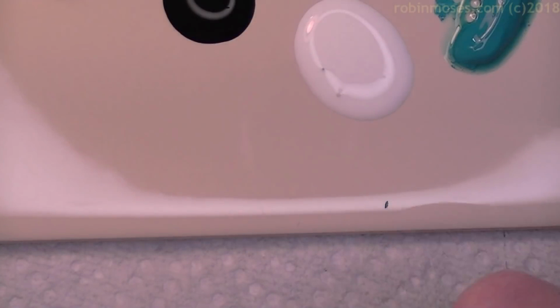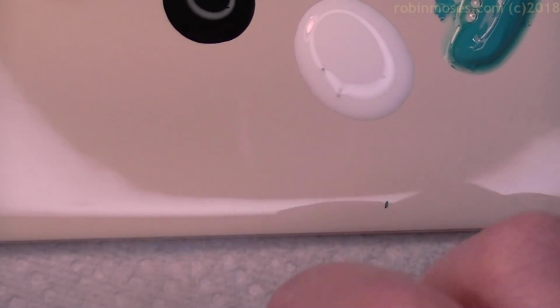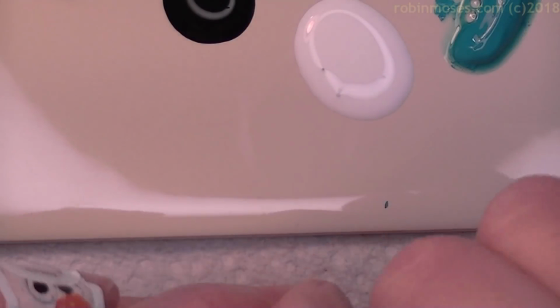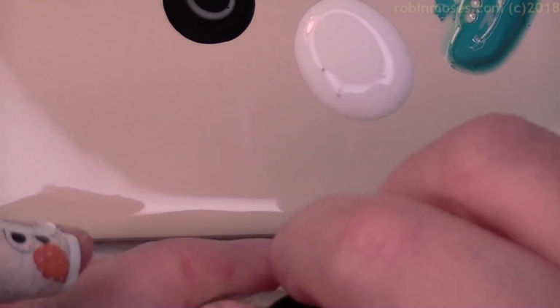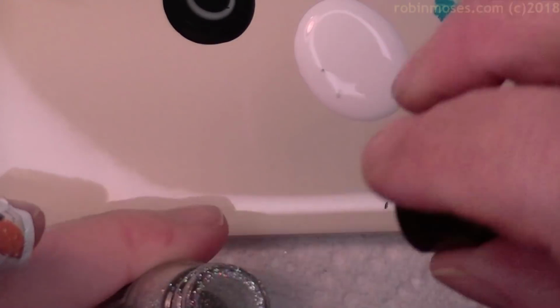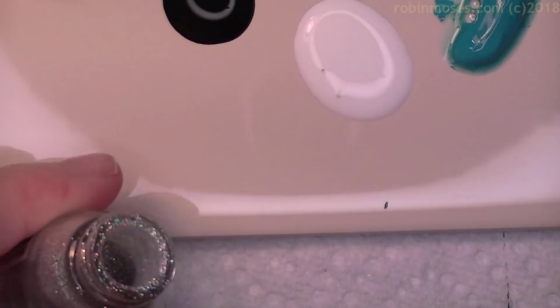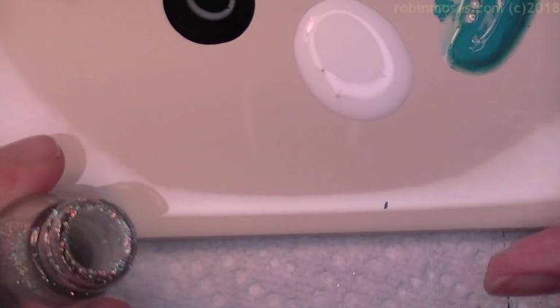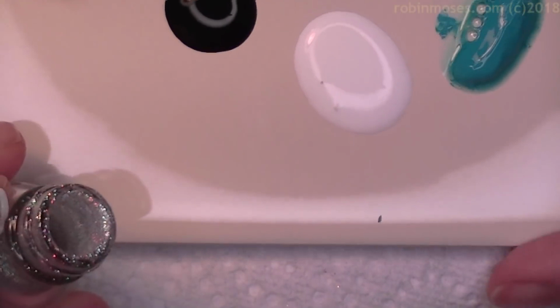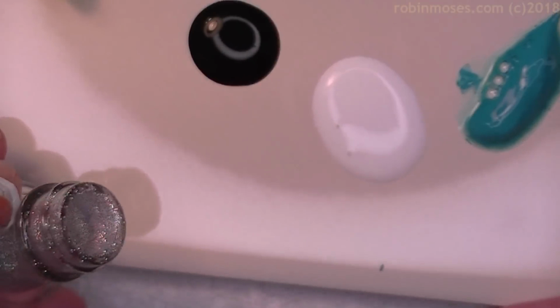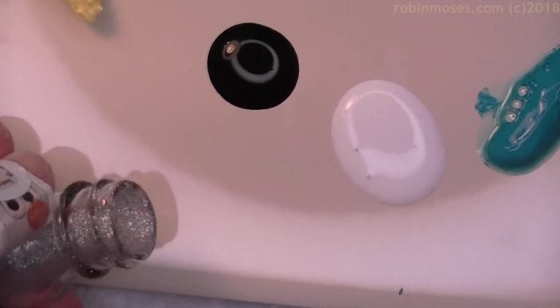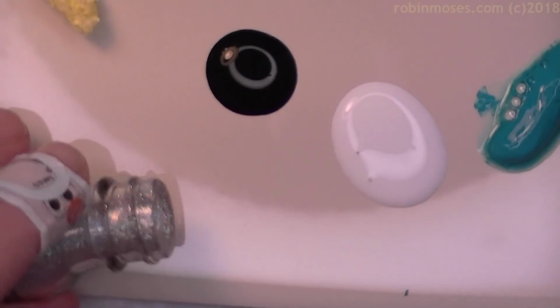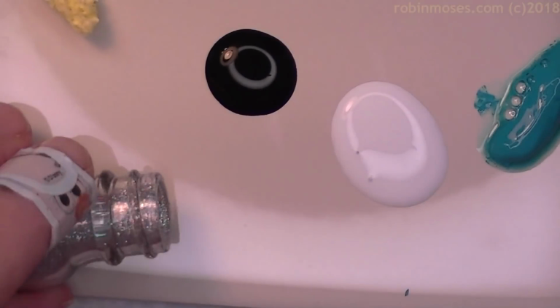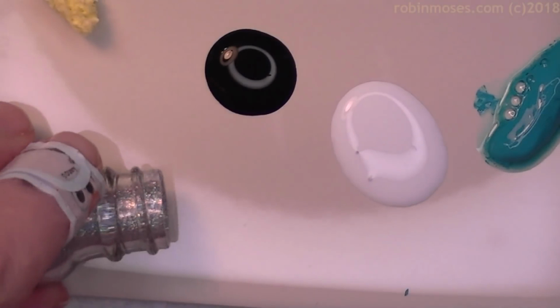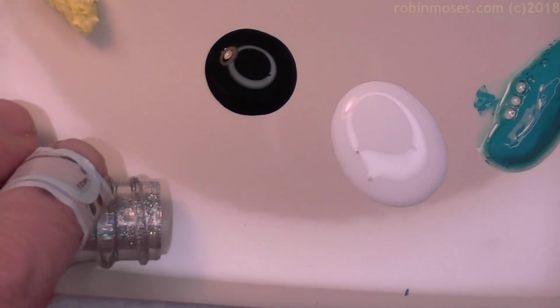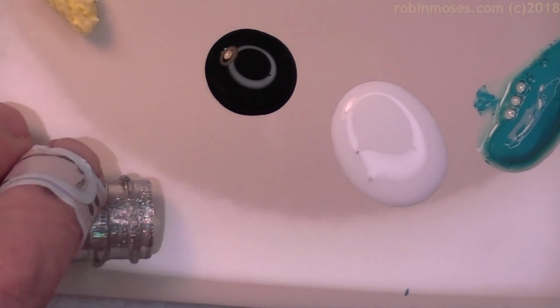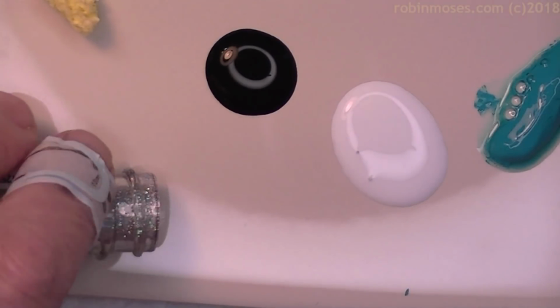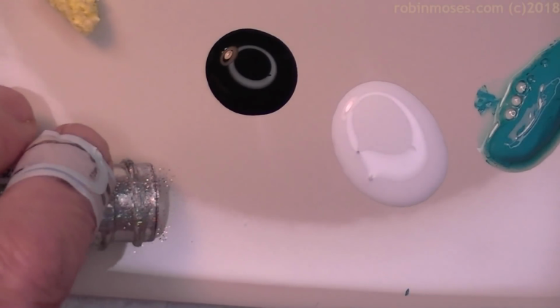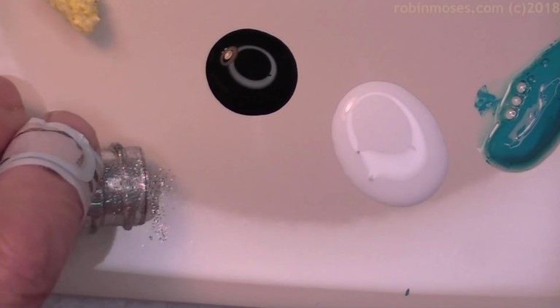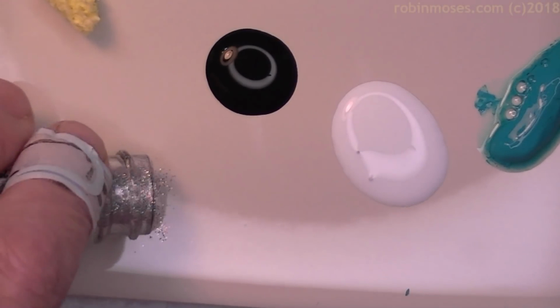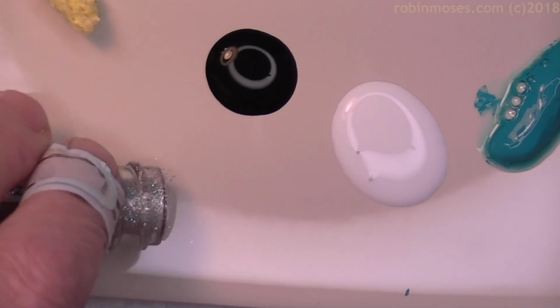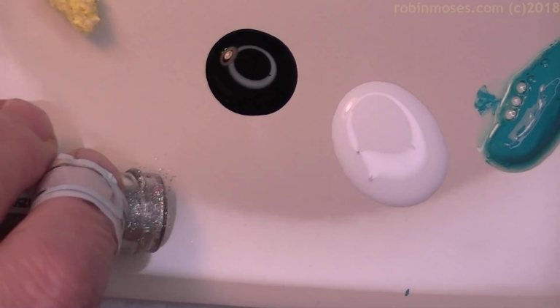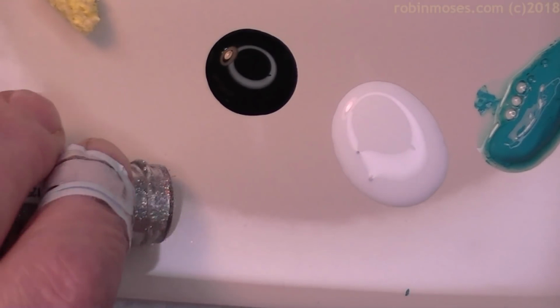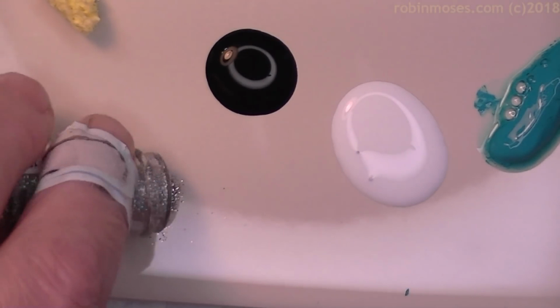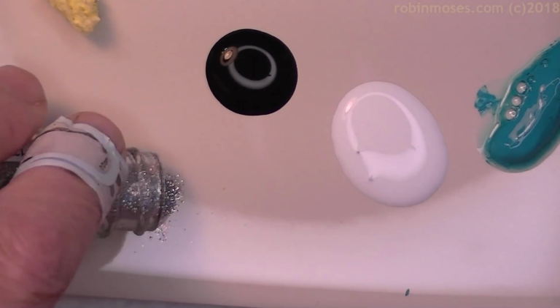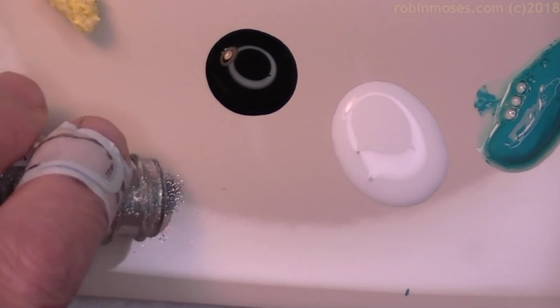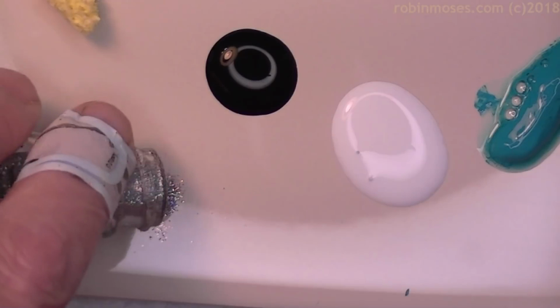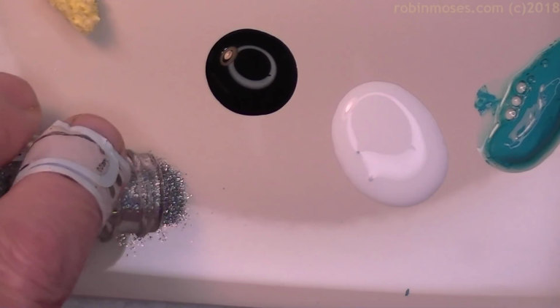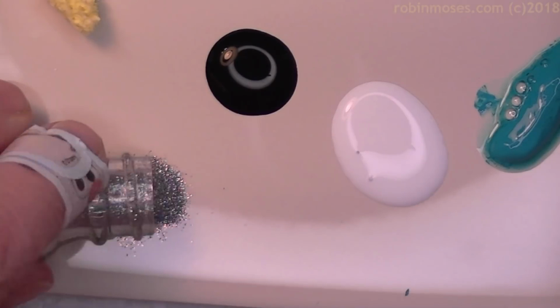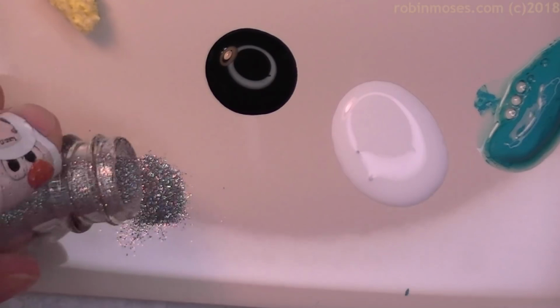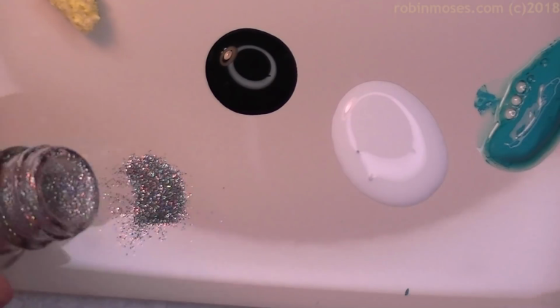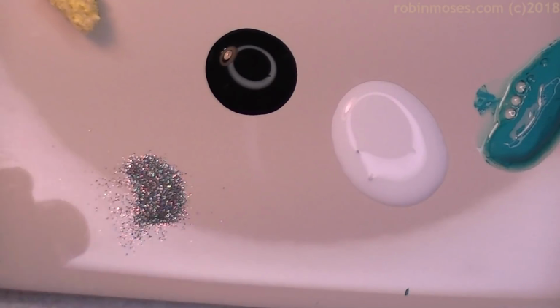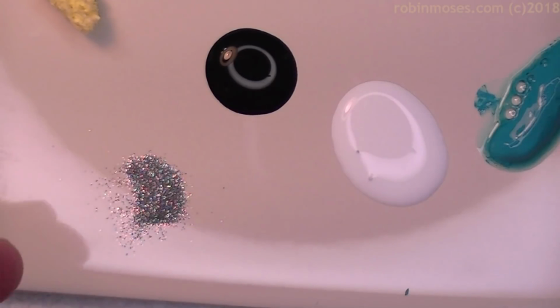I'm pouring it out, pouring out my favorite right here like that.